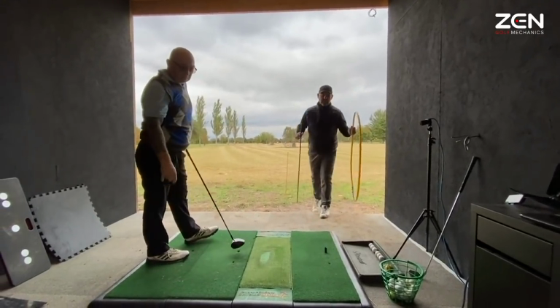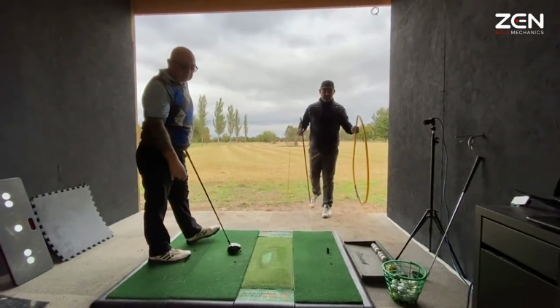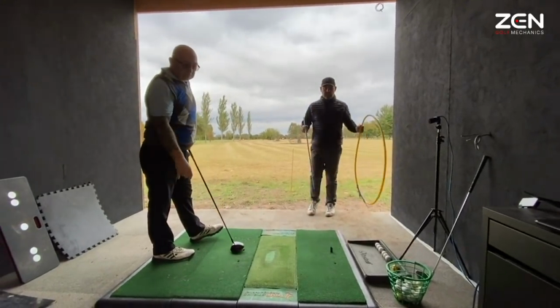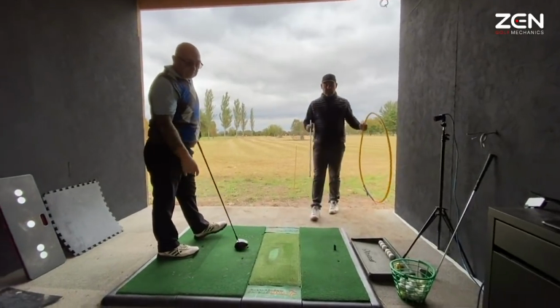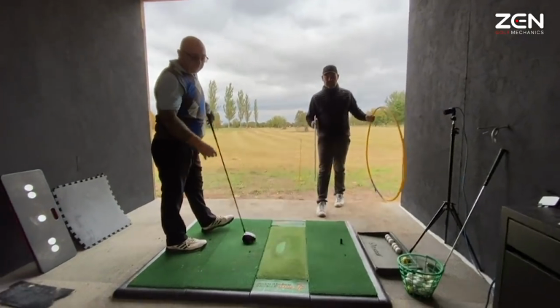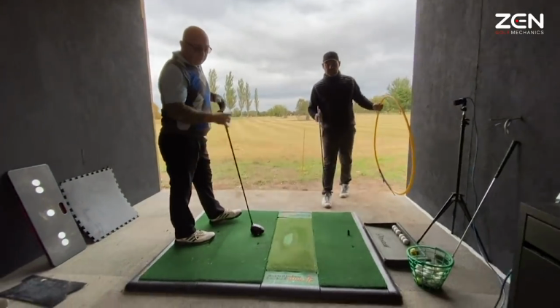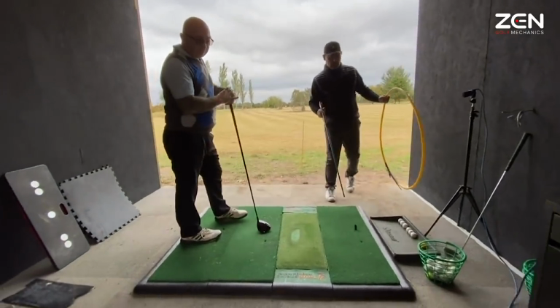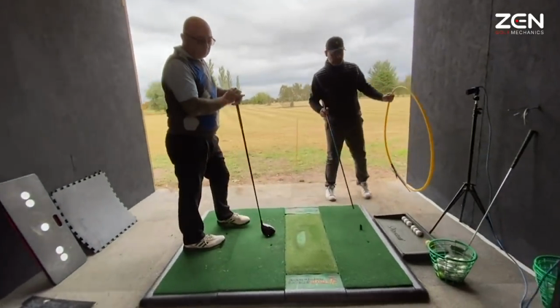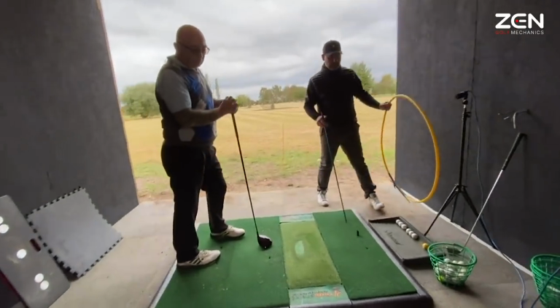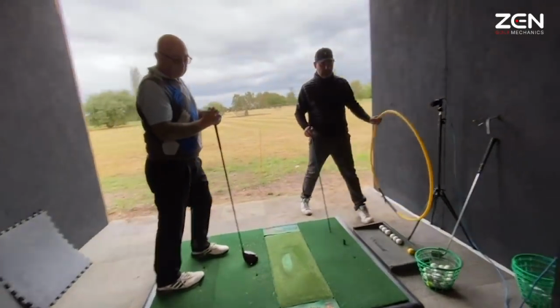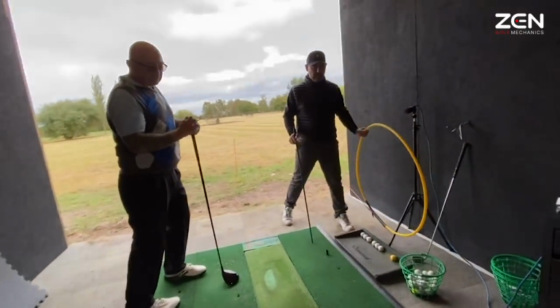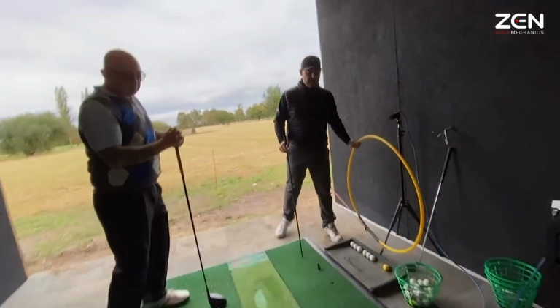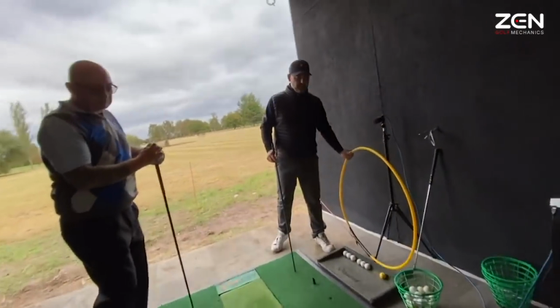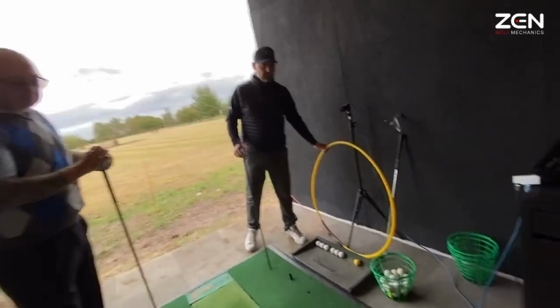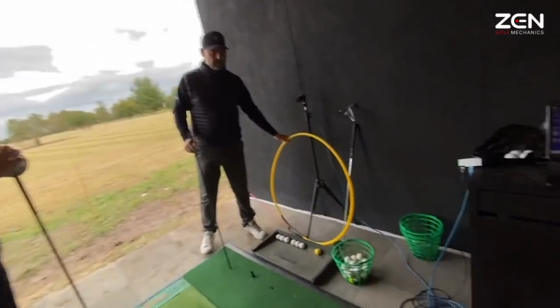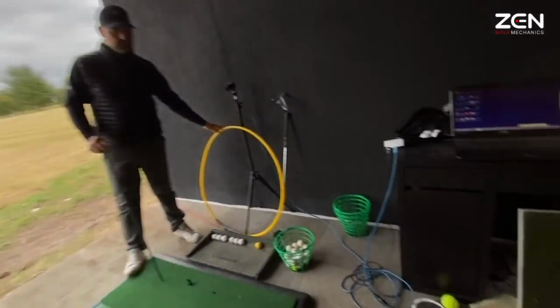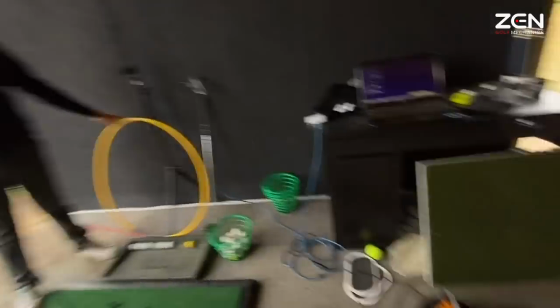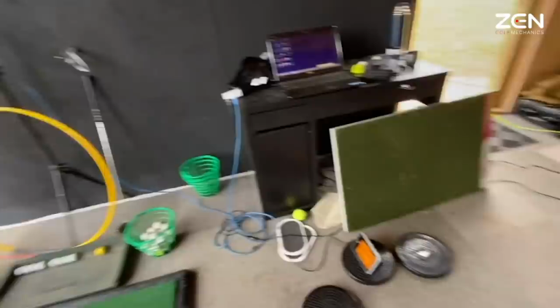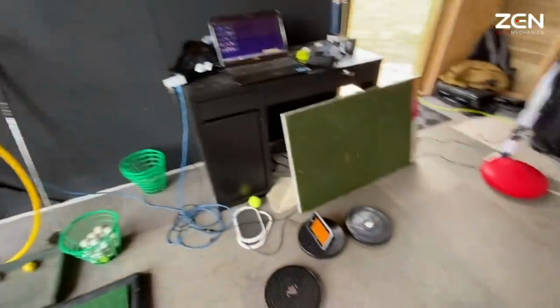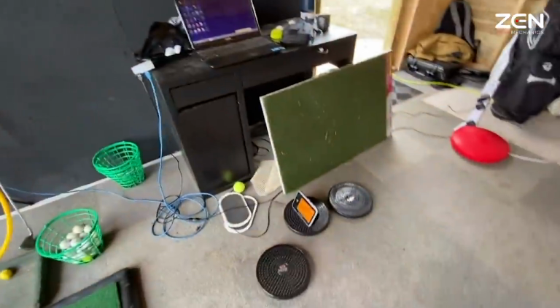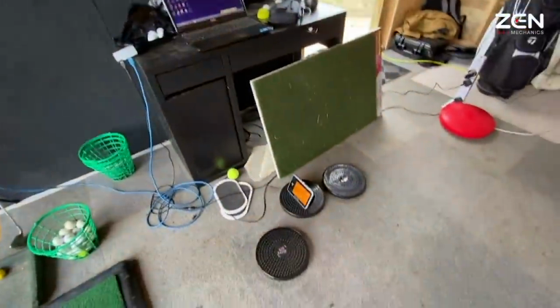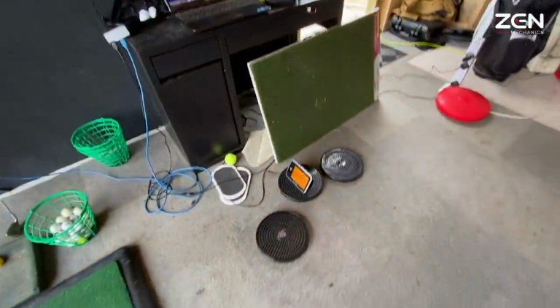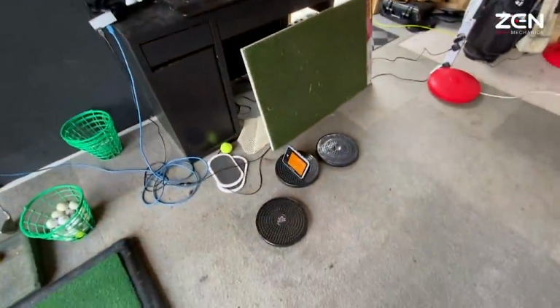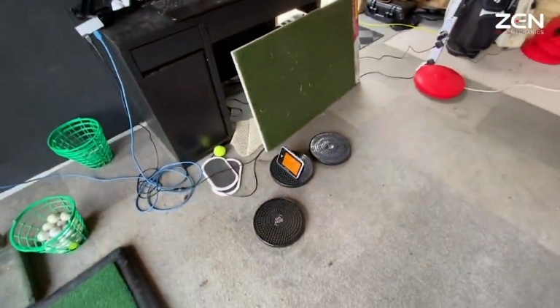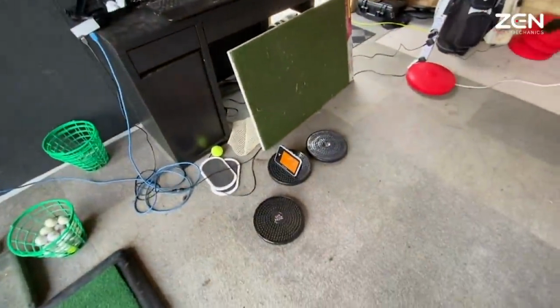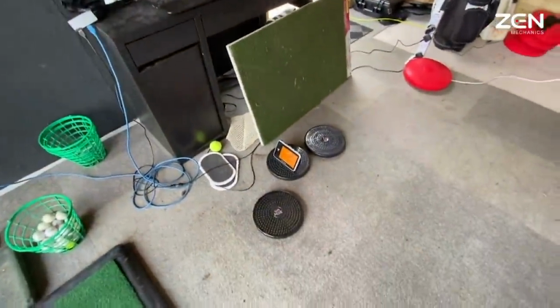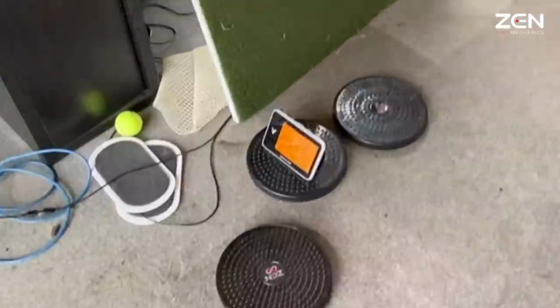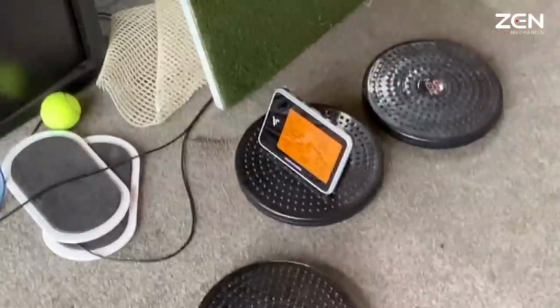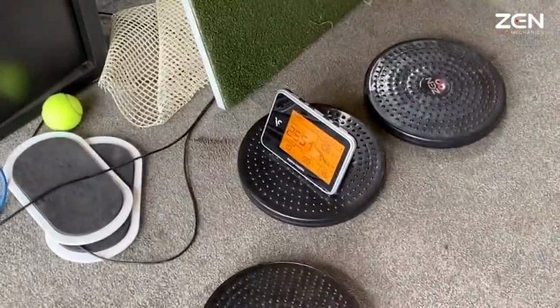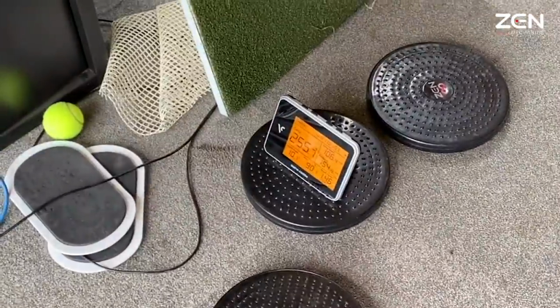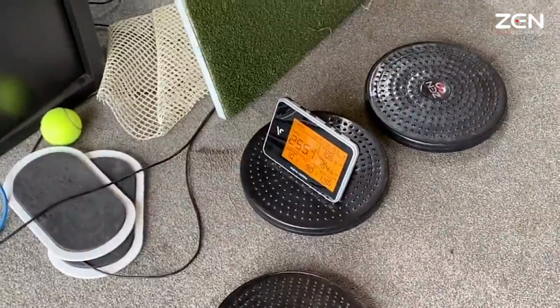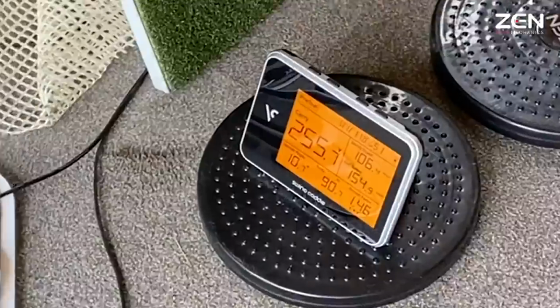255.7 carry, 106.4 miles per hour club speed, 146 smash factor.